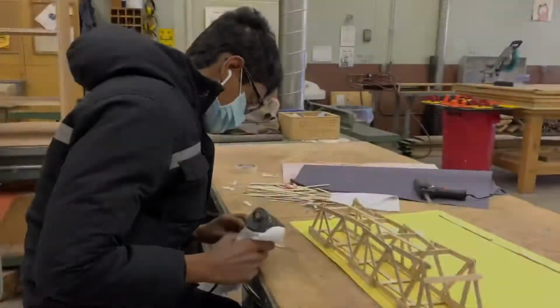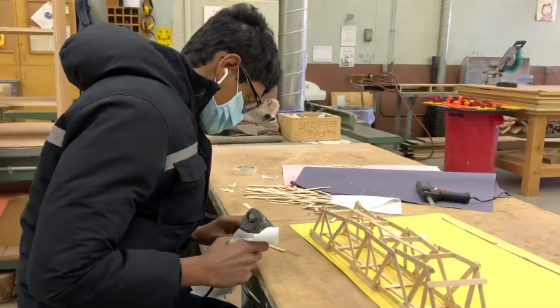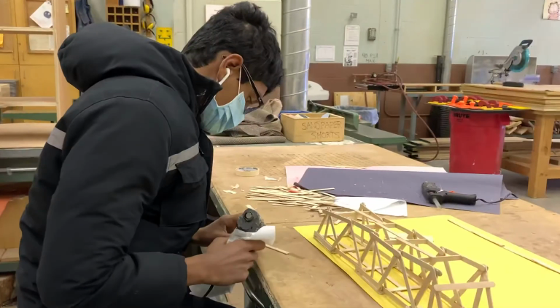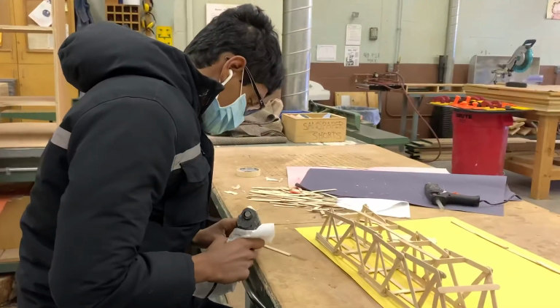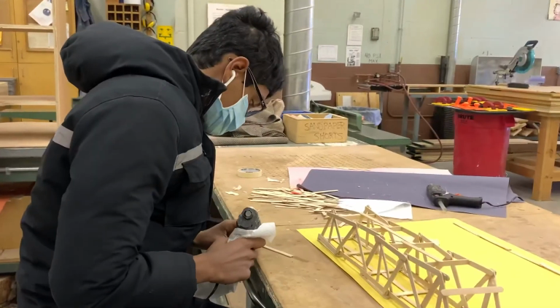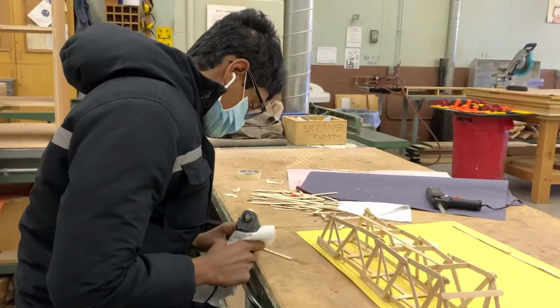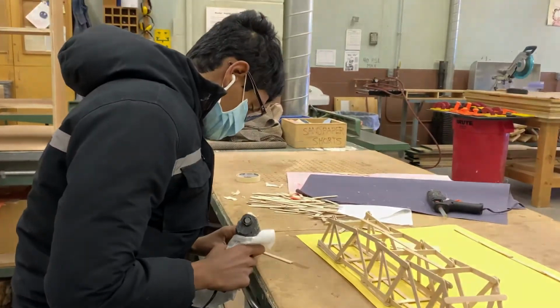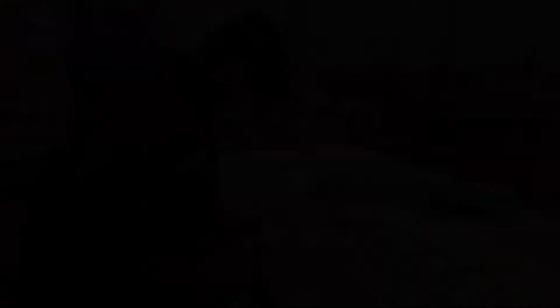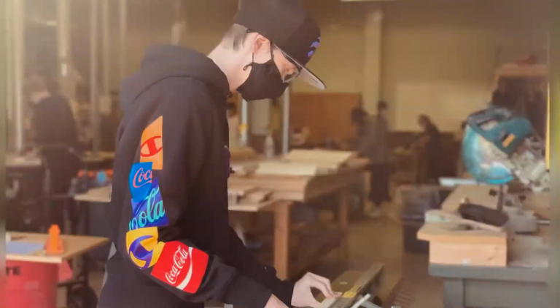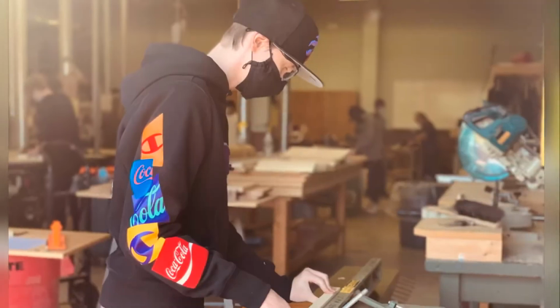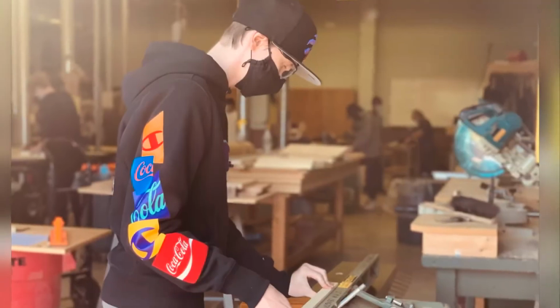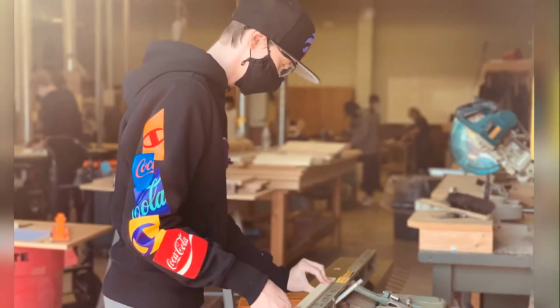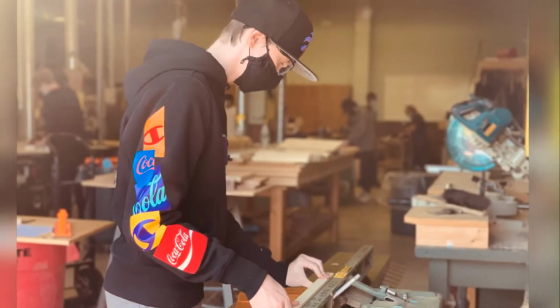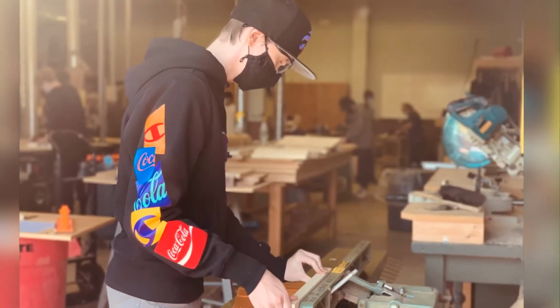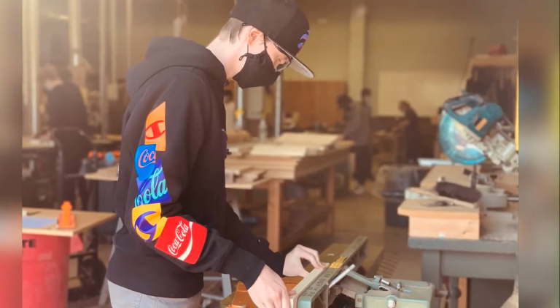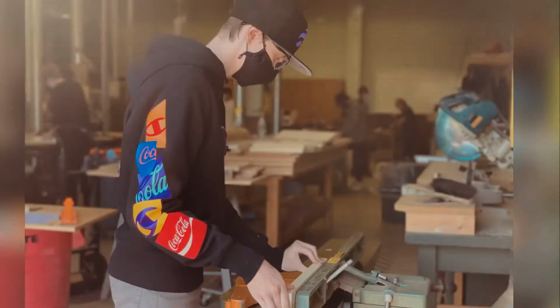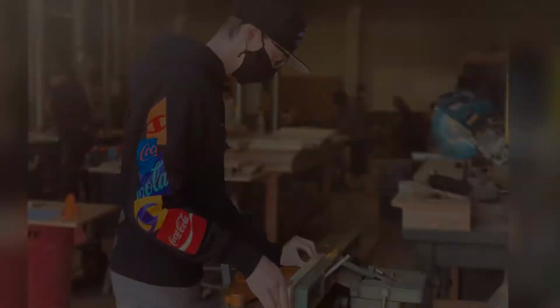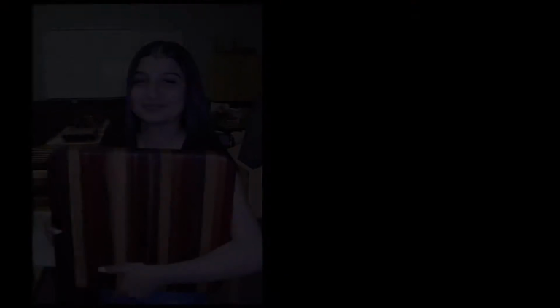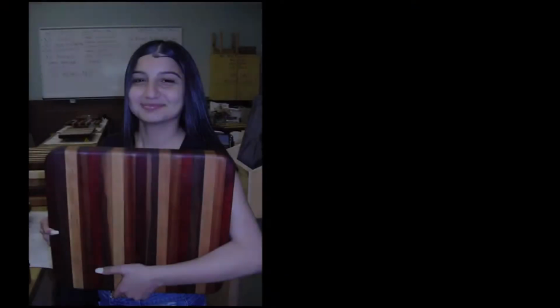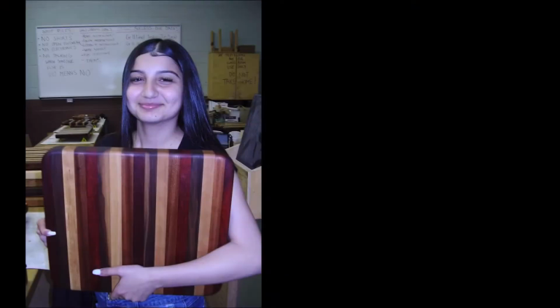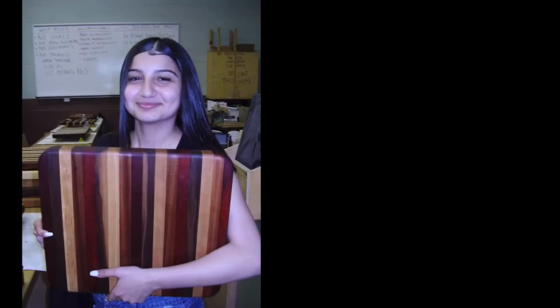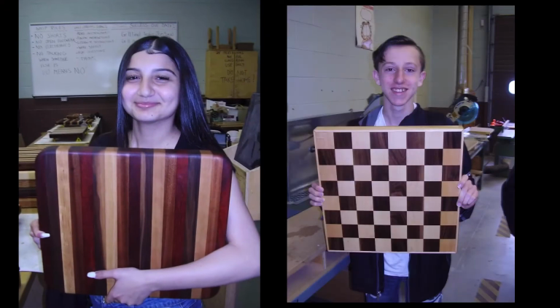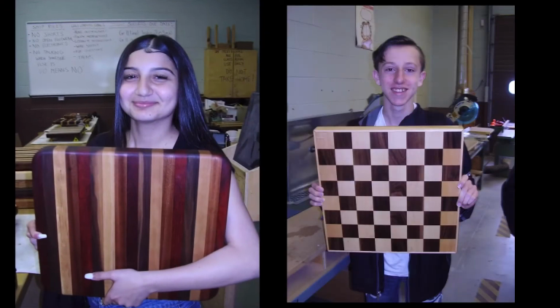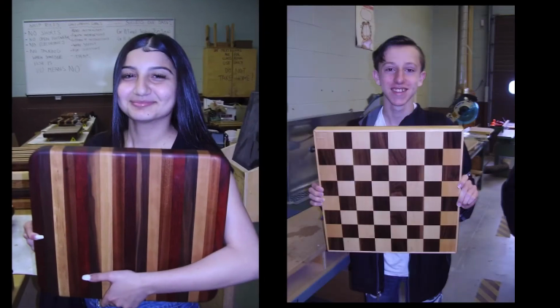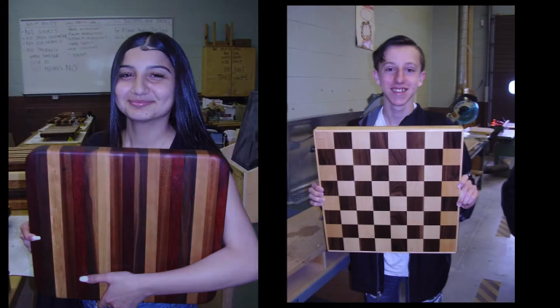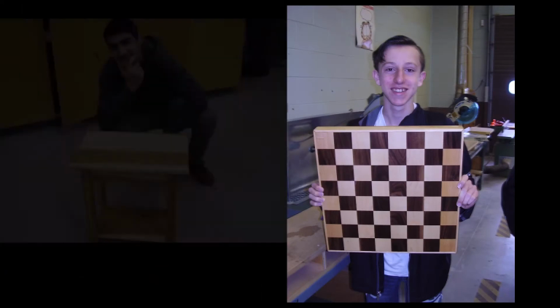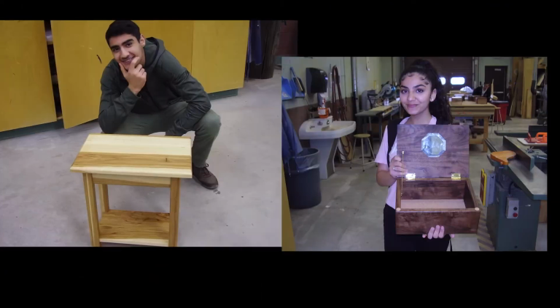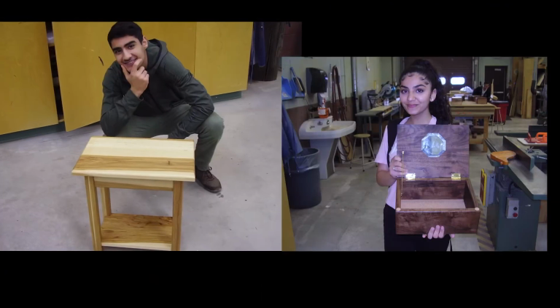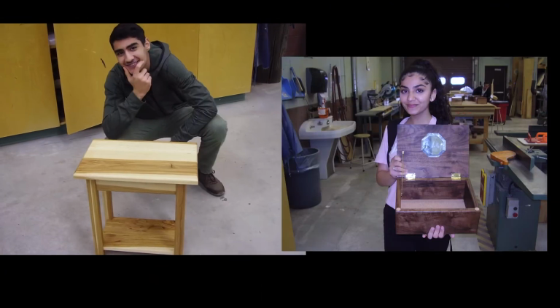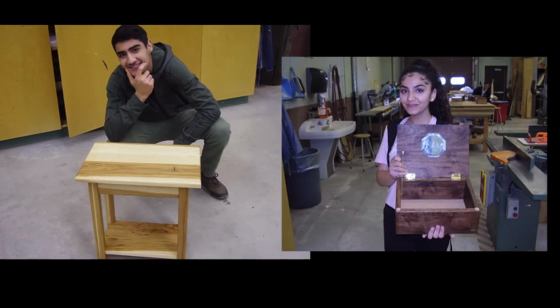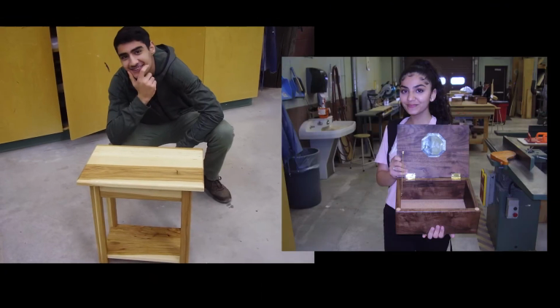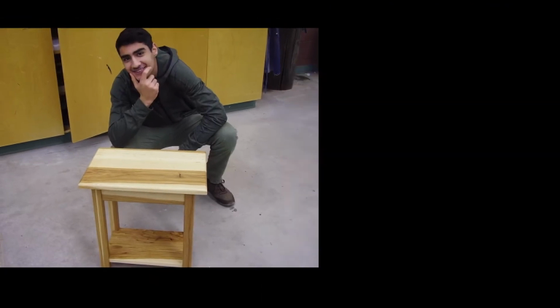Construction Technology at J. Clark teaches students to create, customize, and build their future.